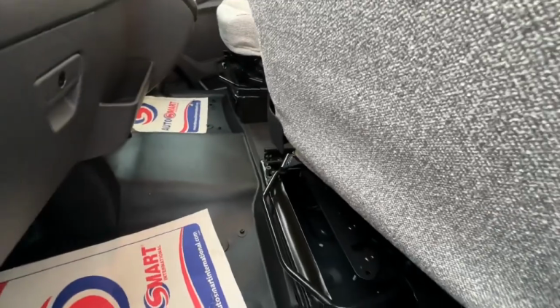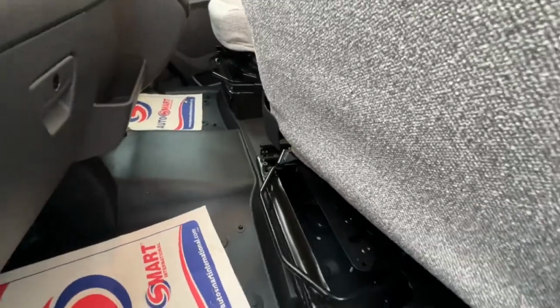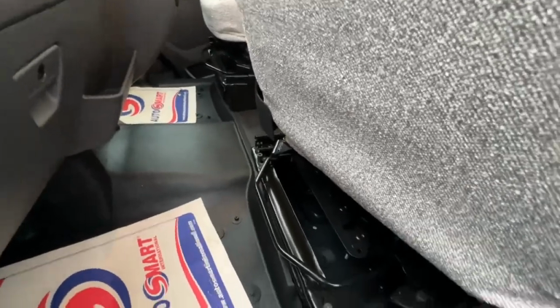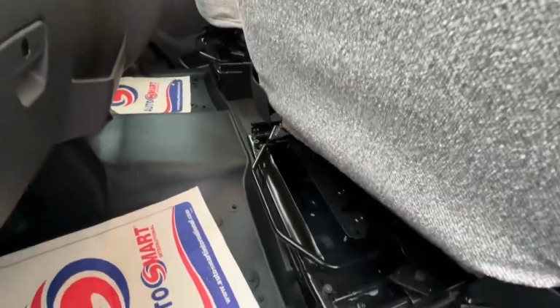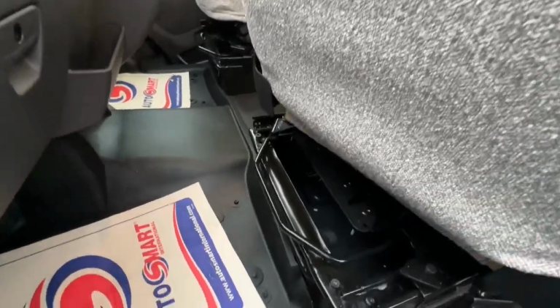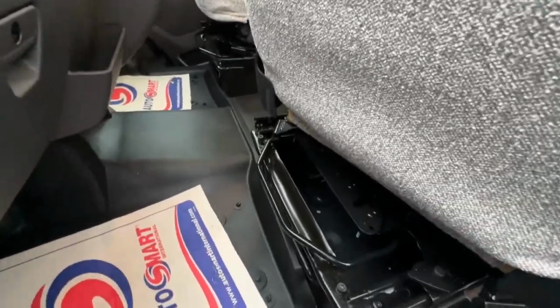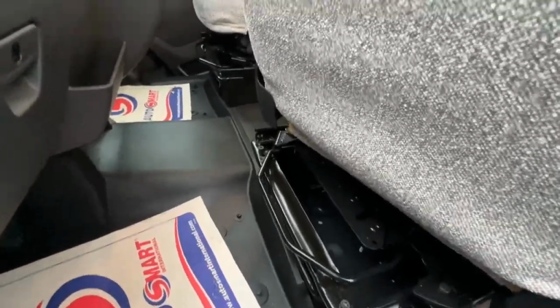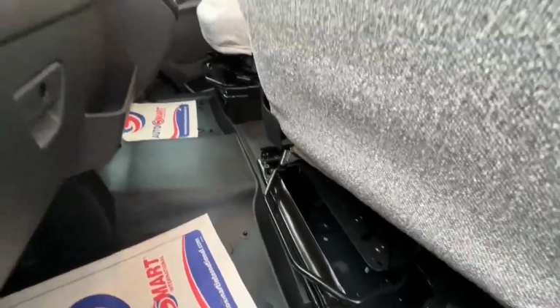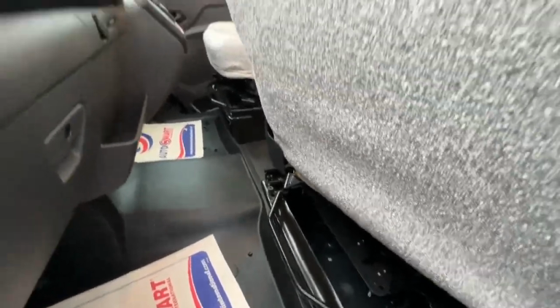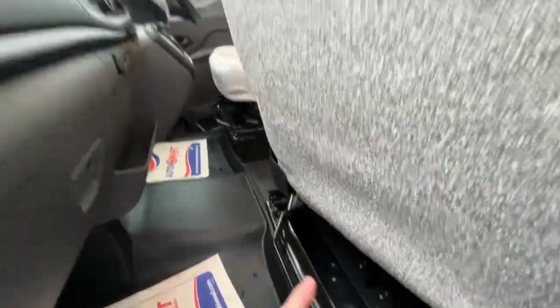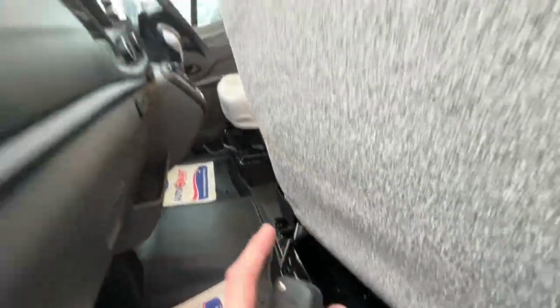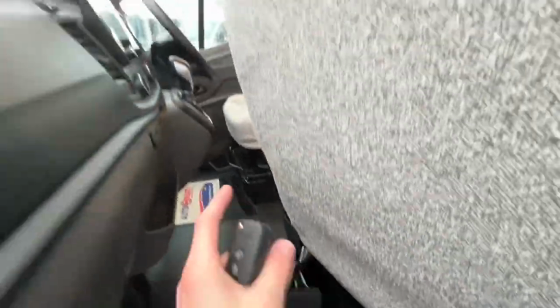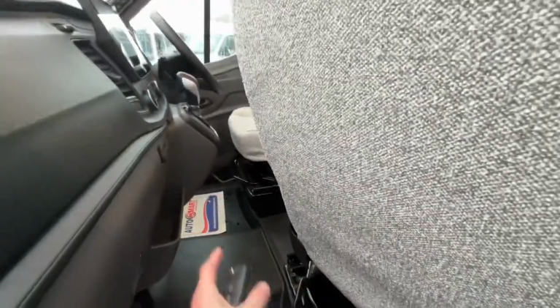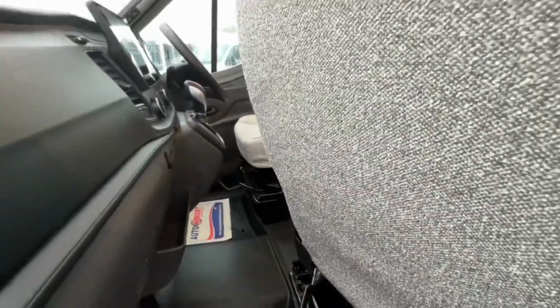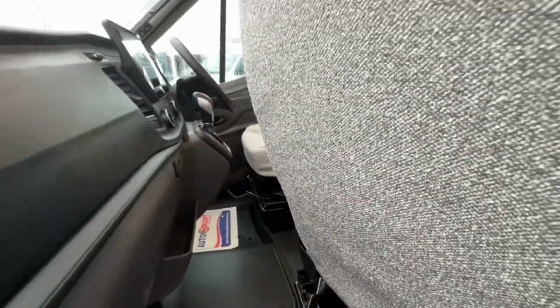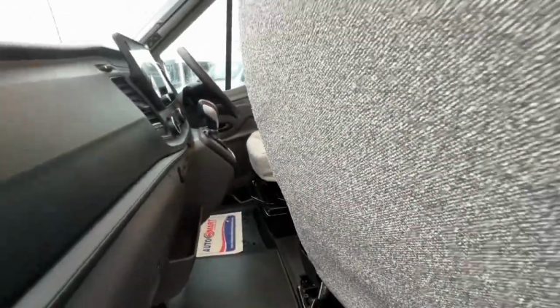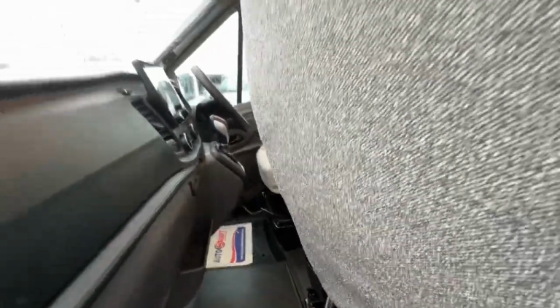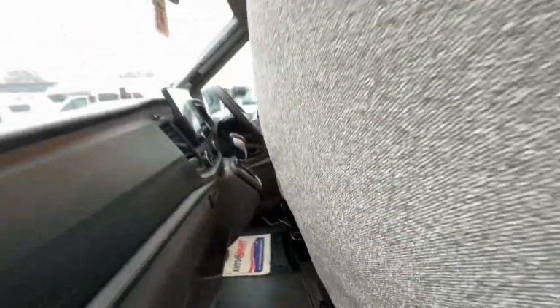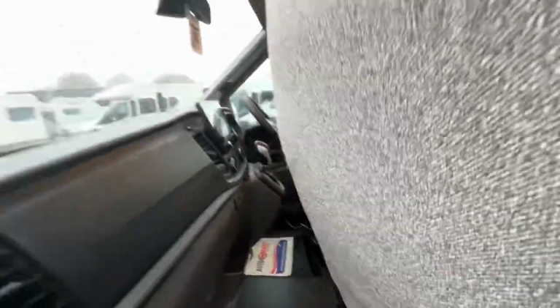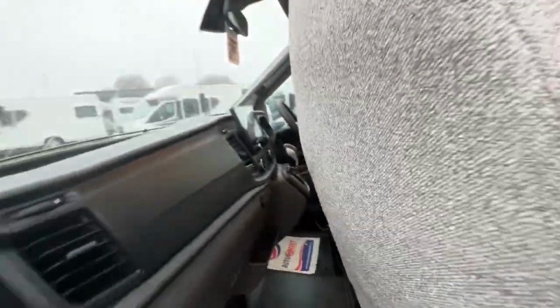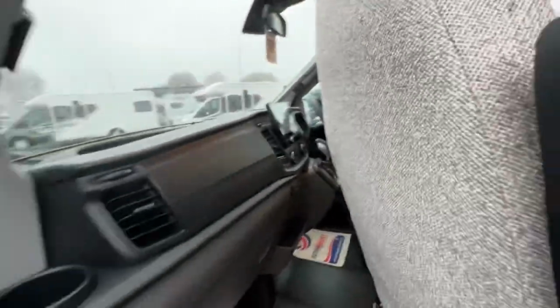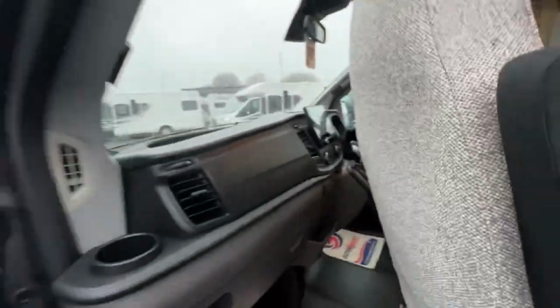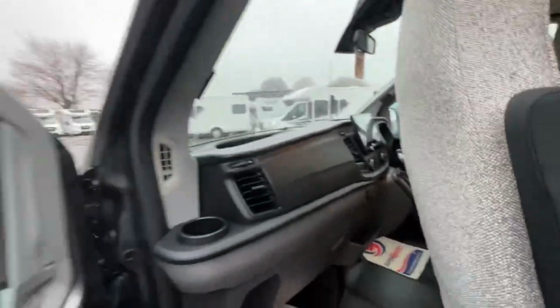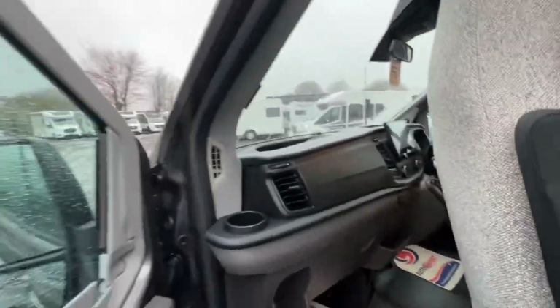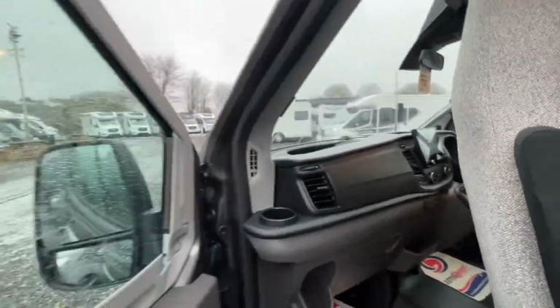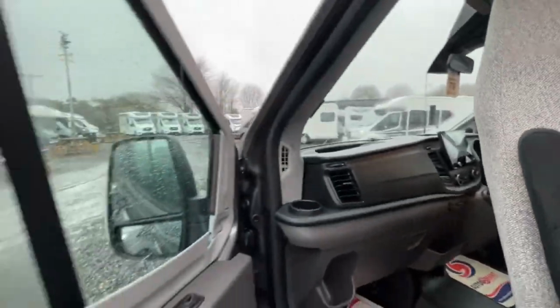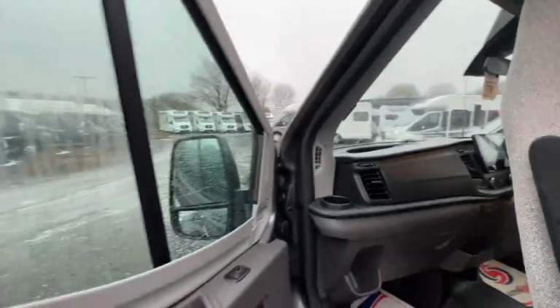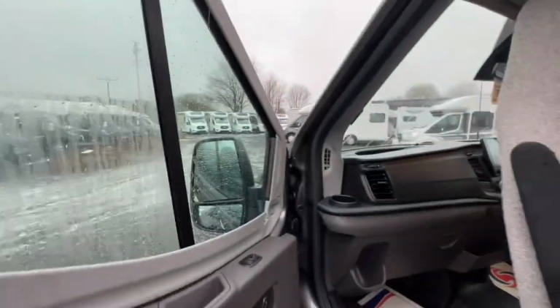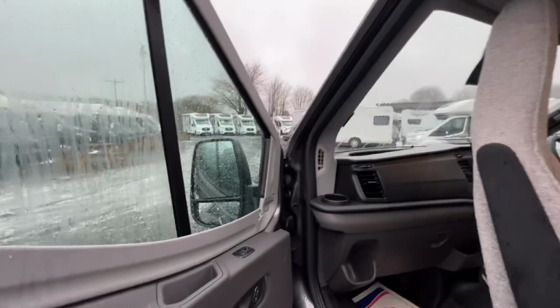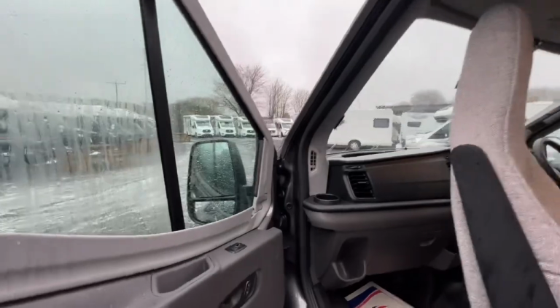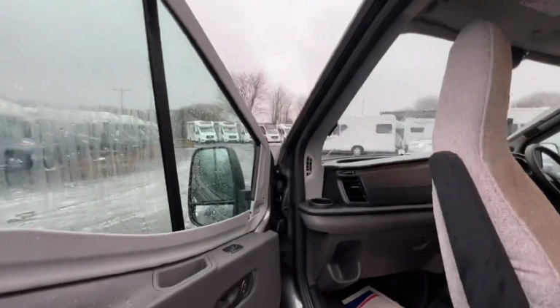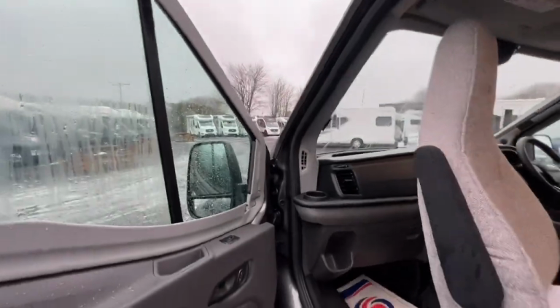The seats turn around — both passenger and driver's — and I'll show you that inside.